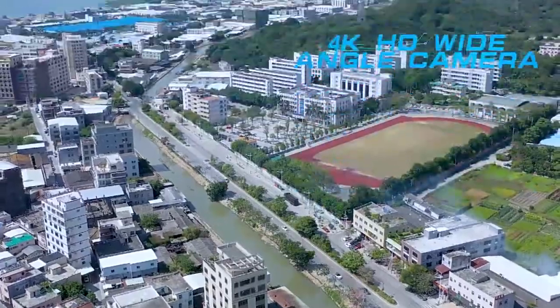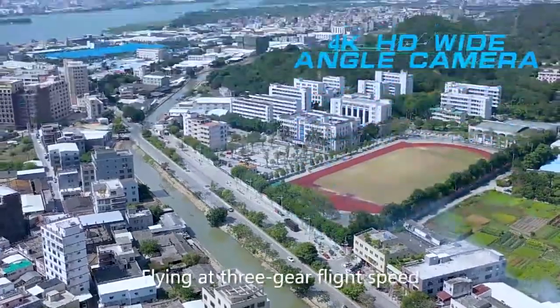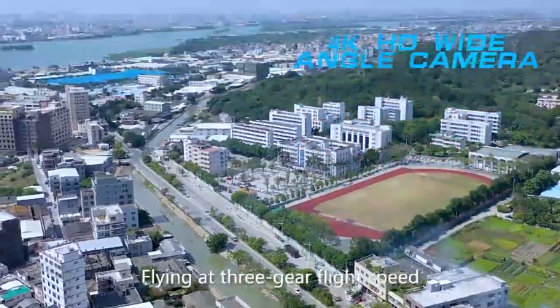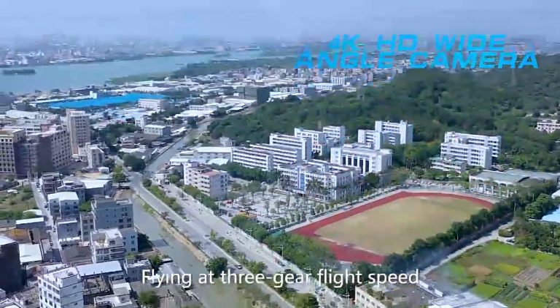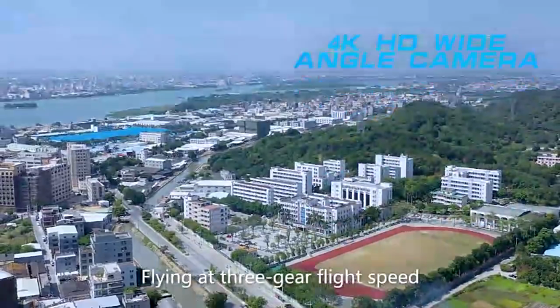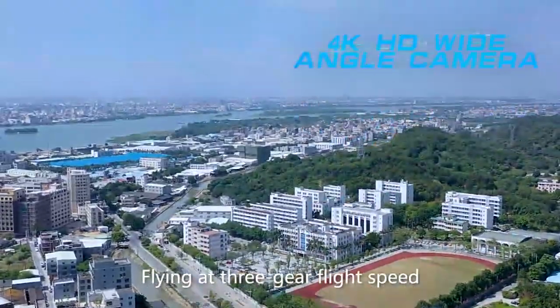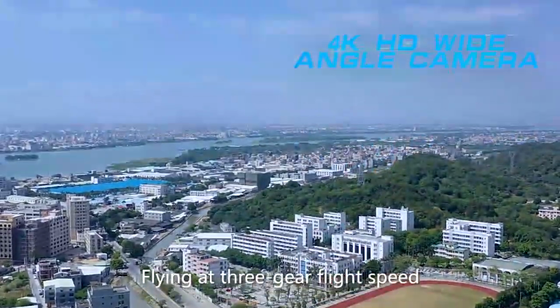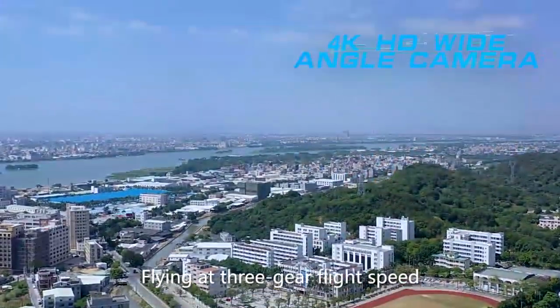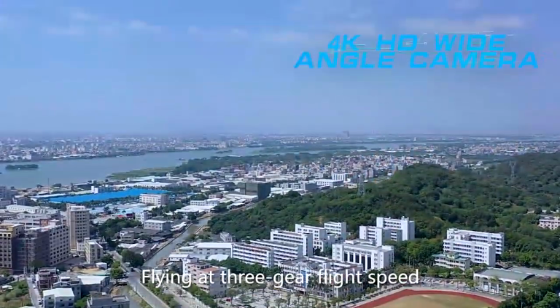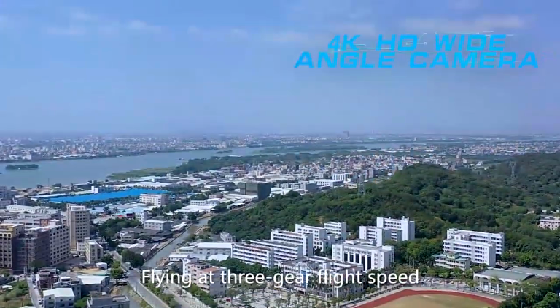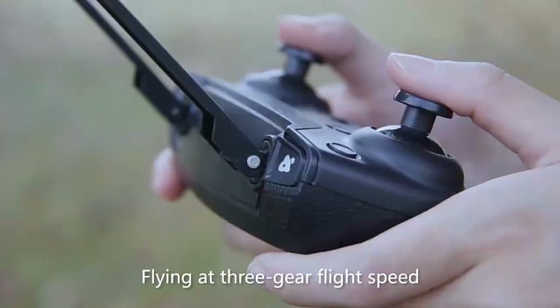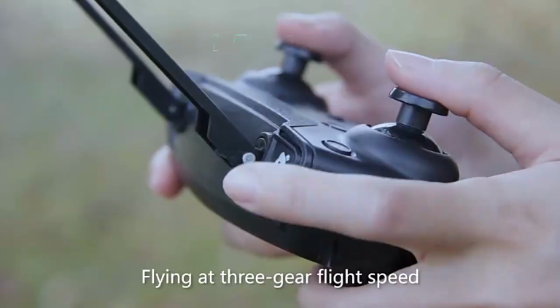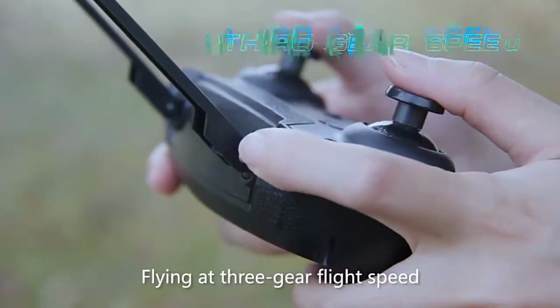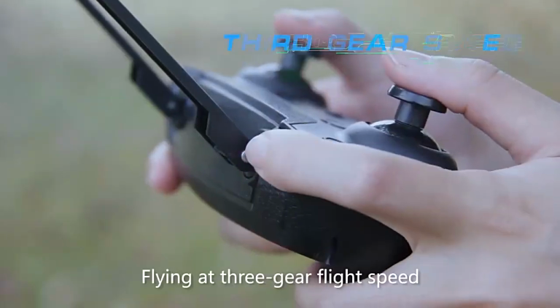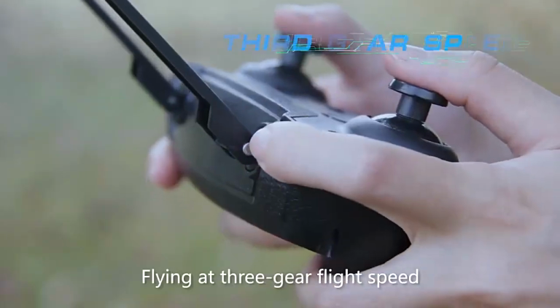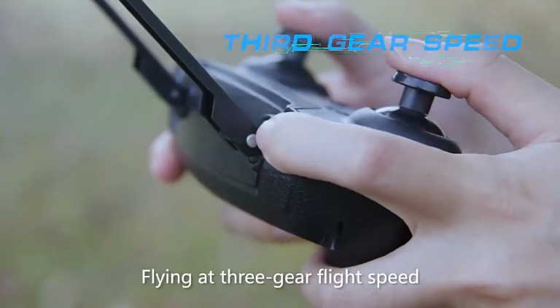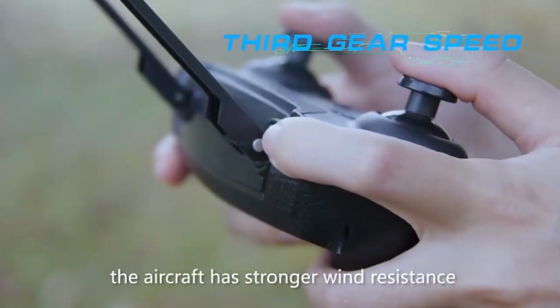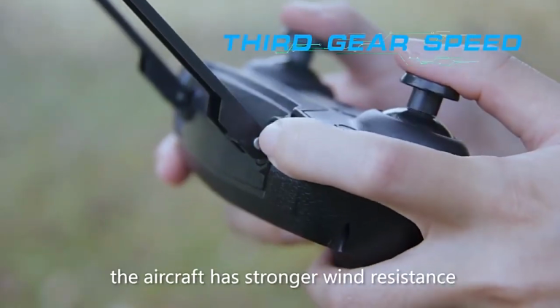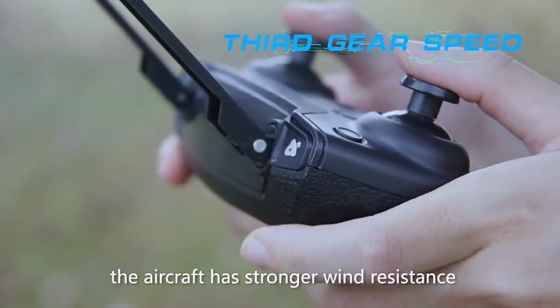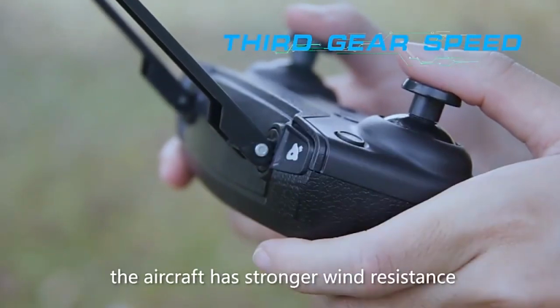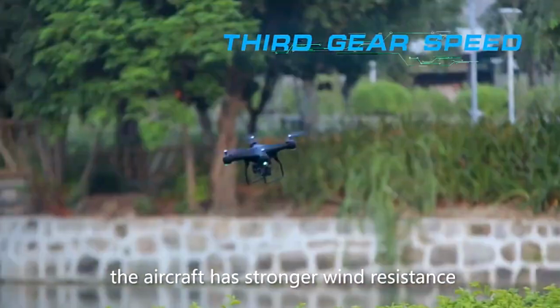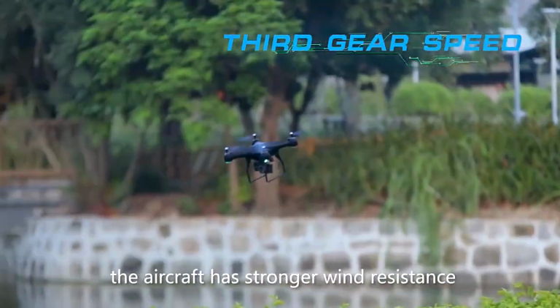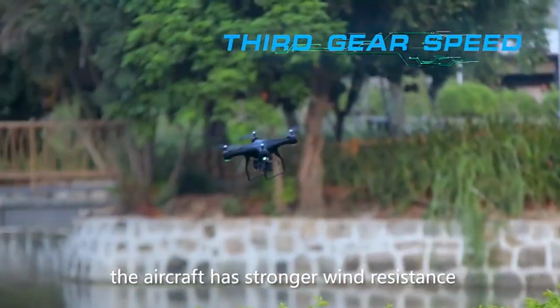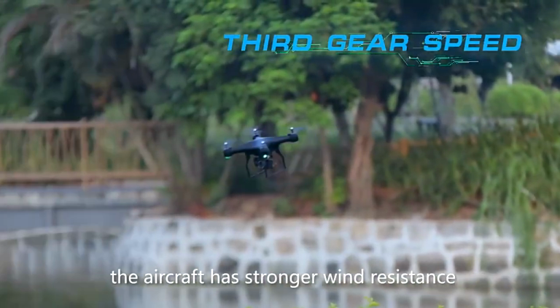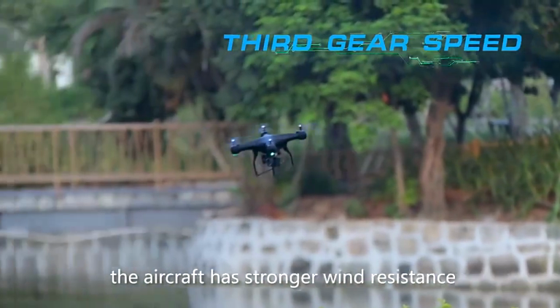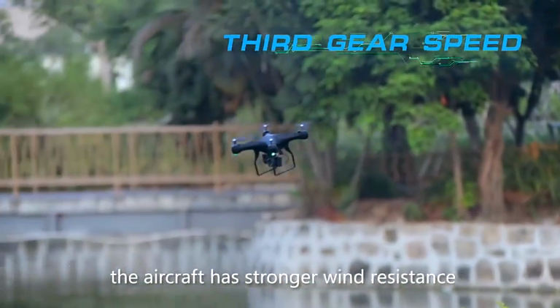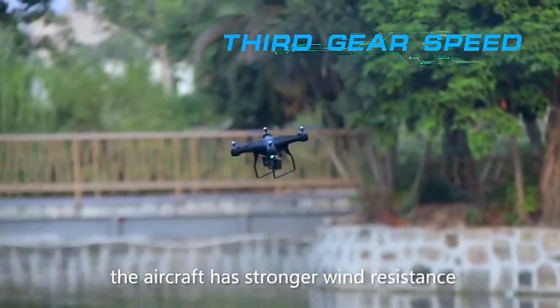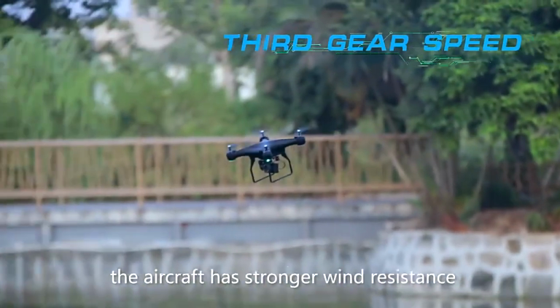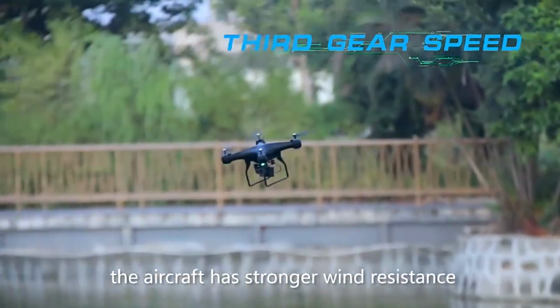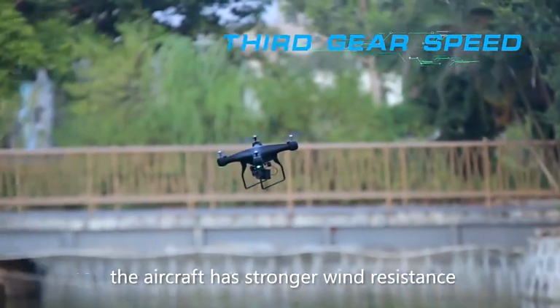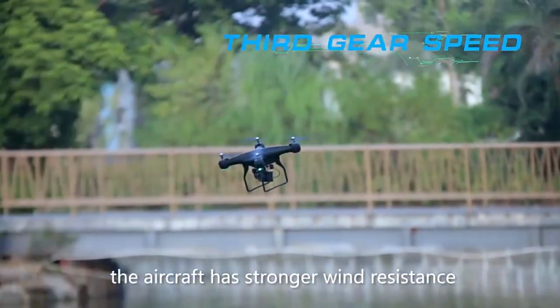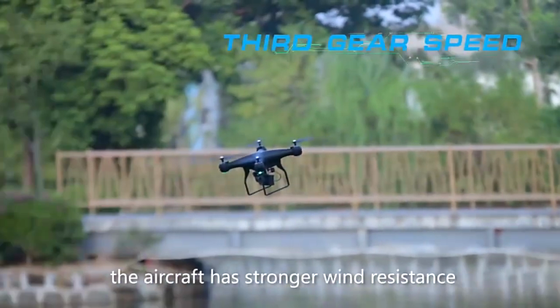Flying at 3-gear fly speed, the aircraft has stronger wind resistance.